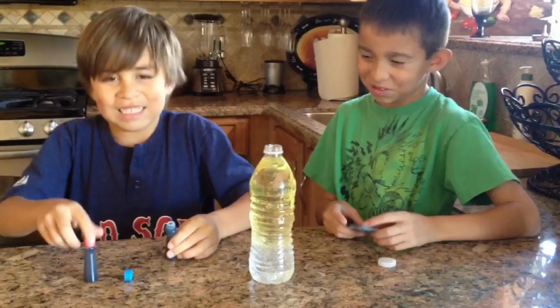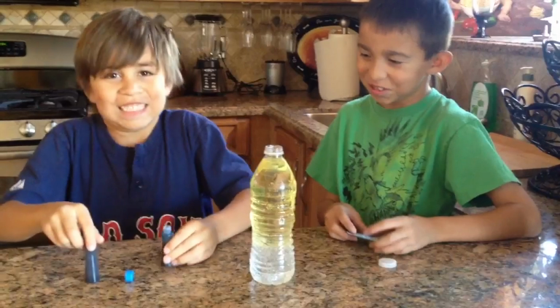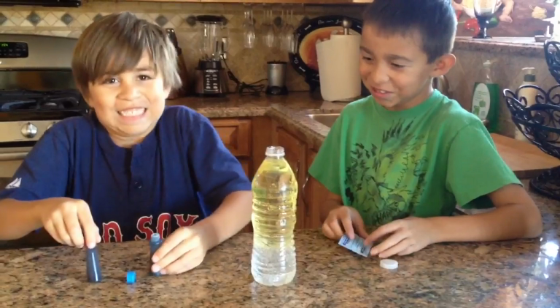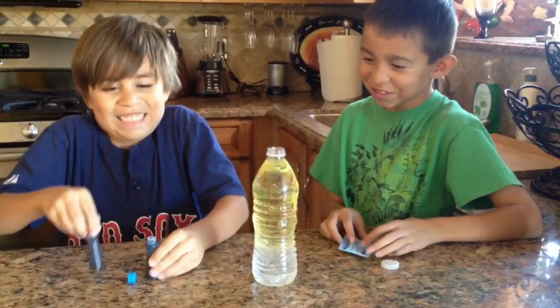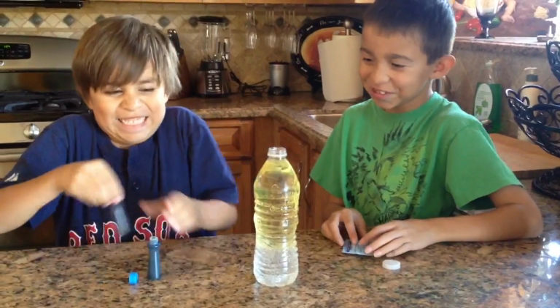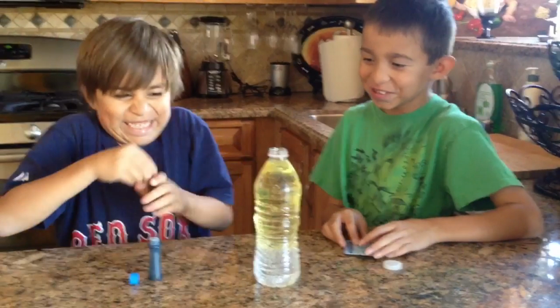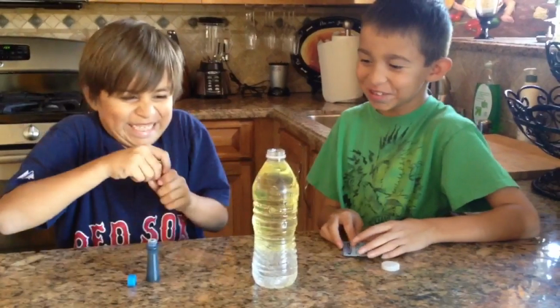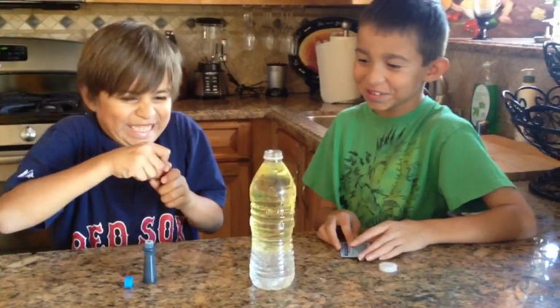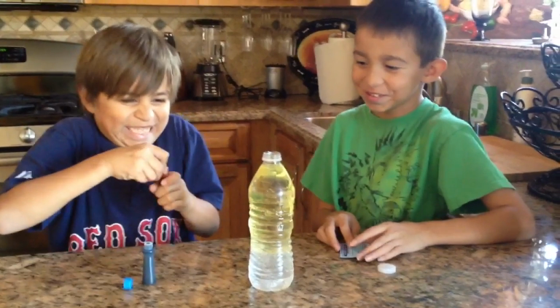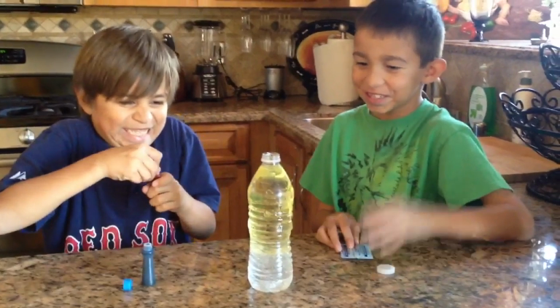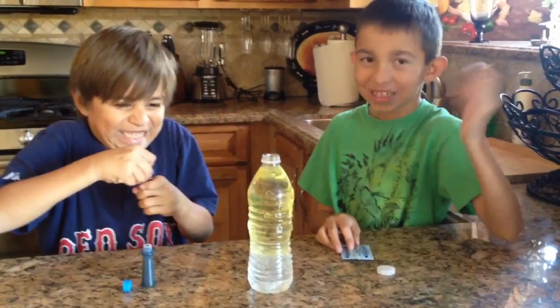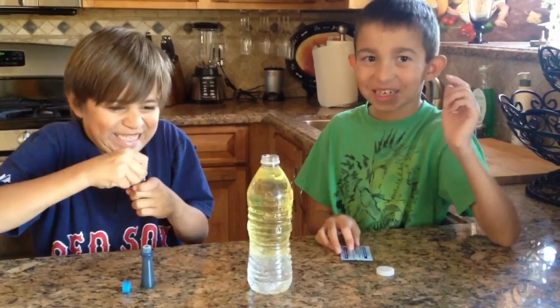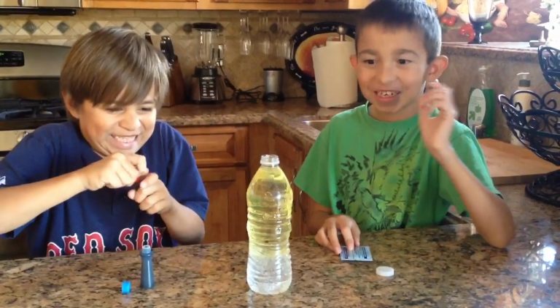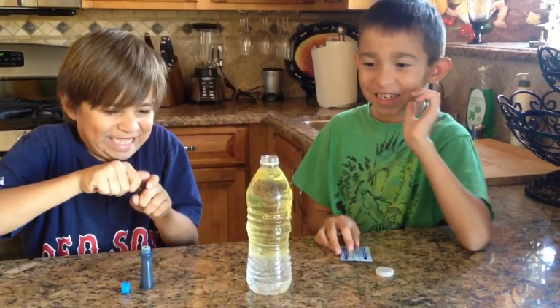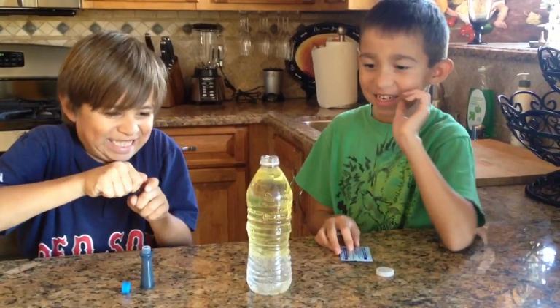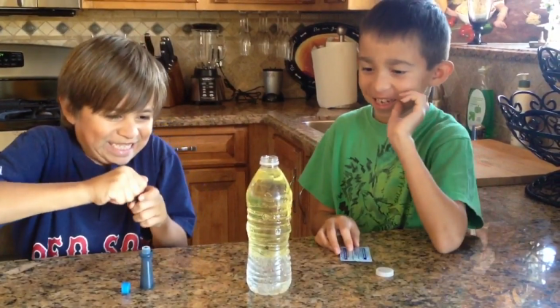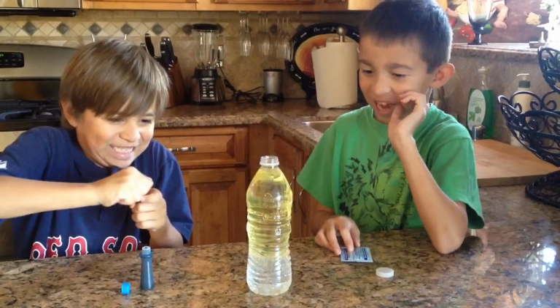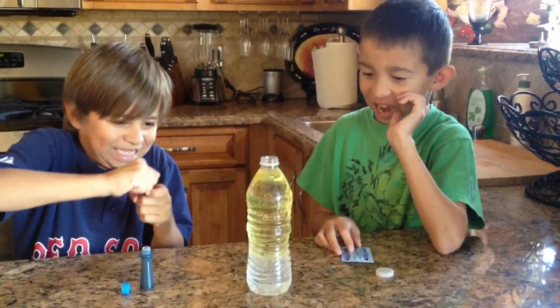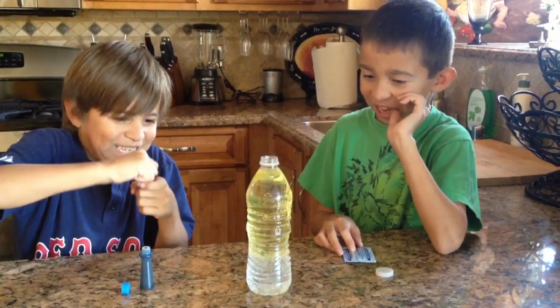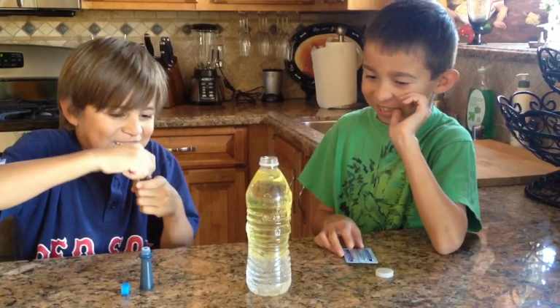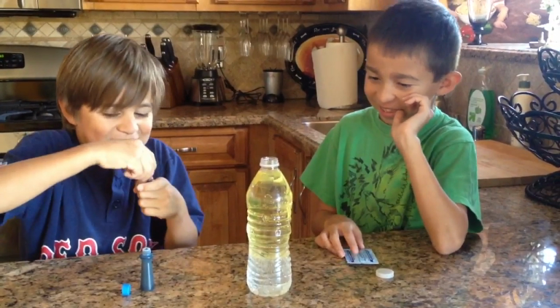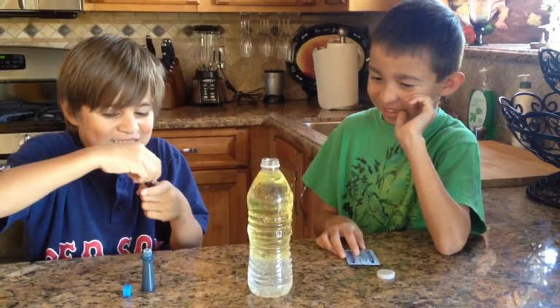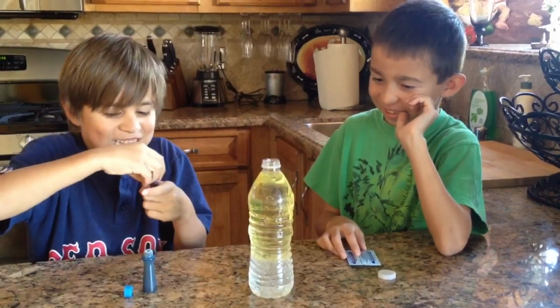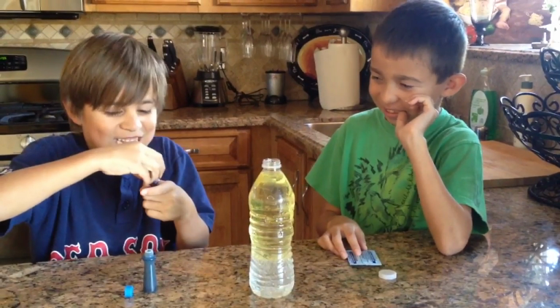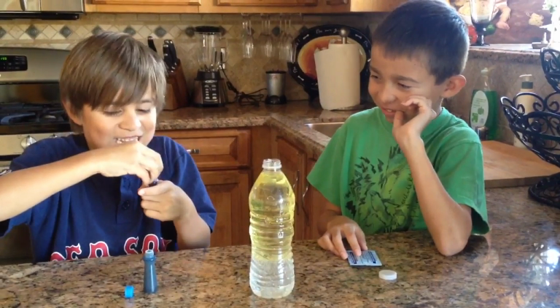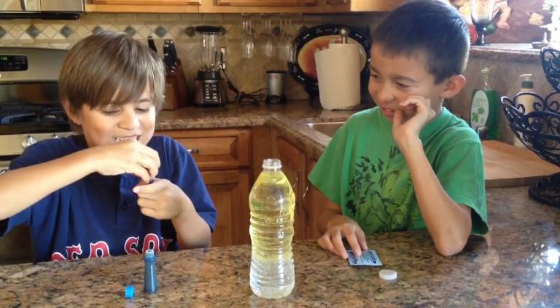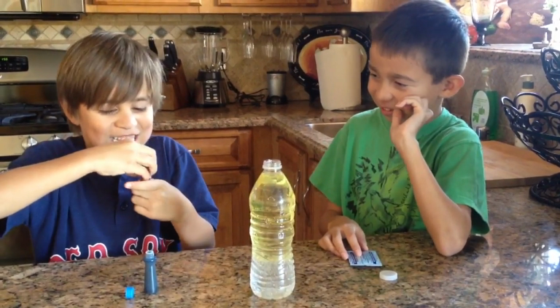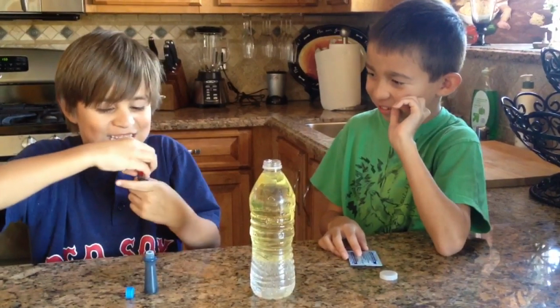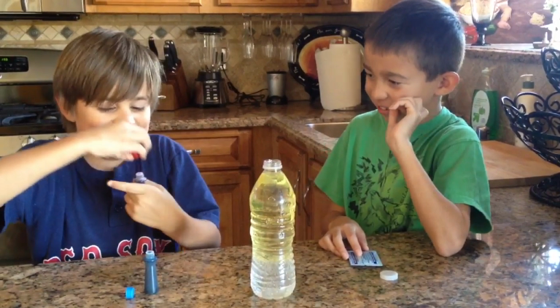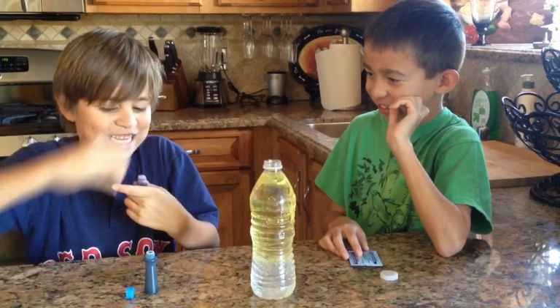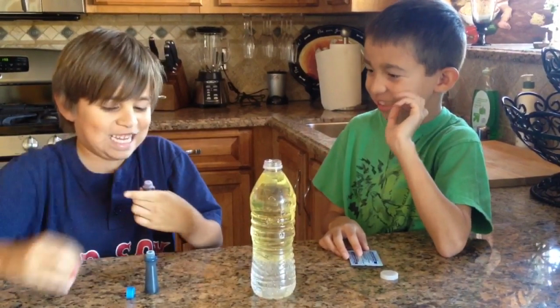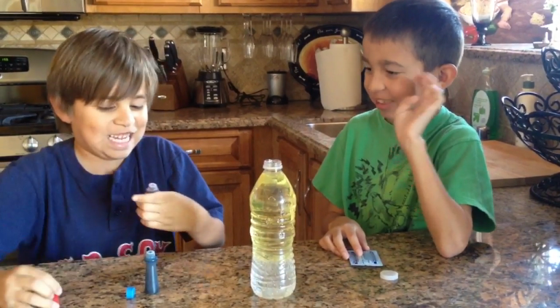Now add five of the red one. You did something wrong. I'm not sure.